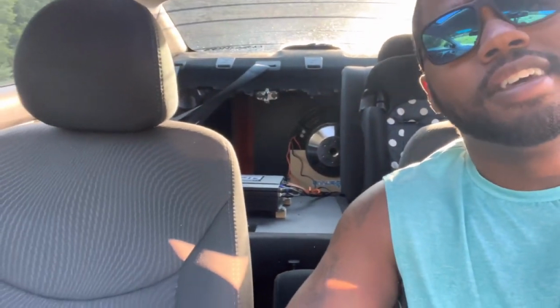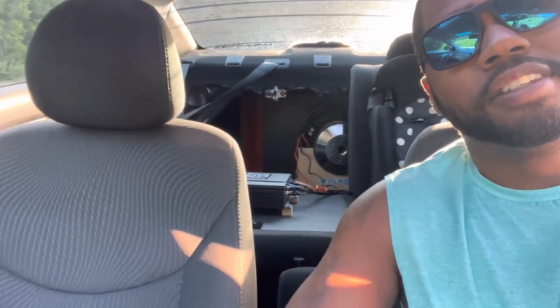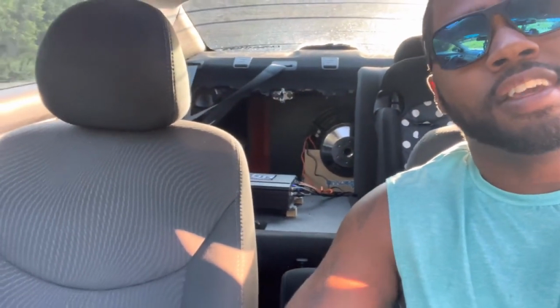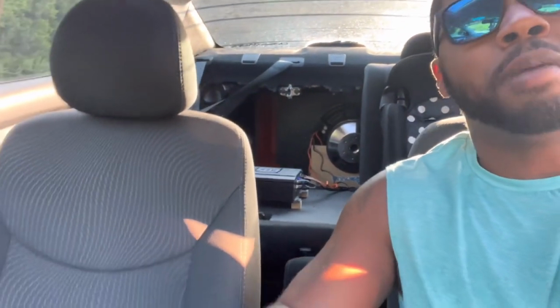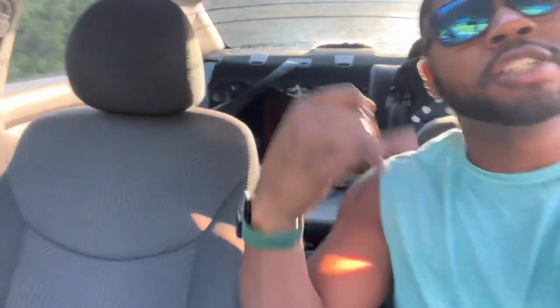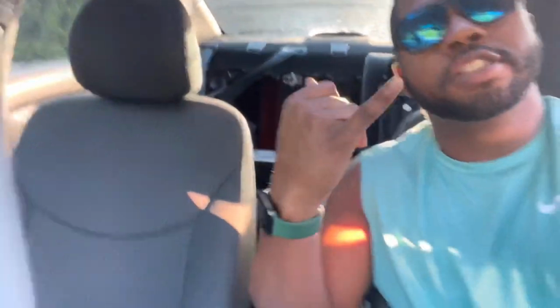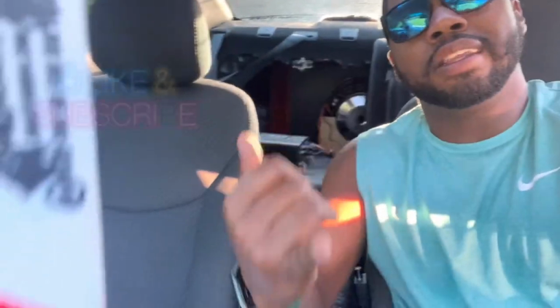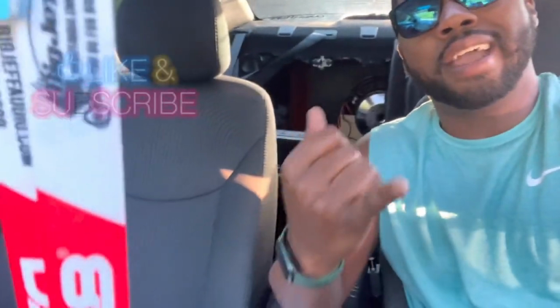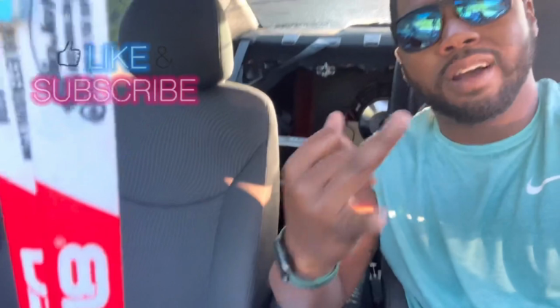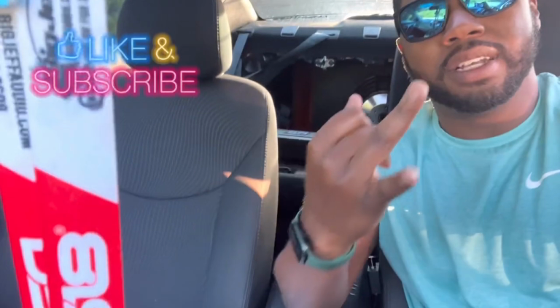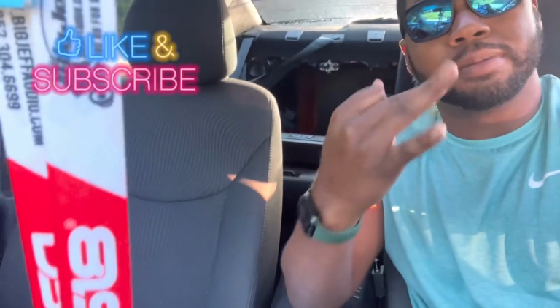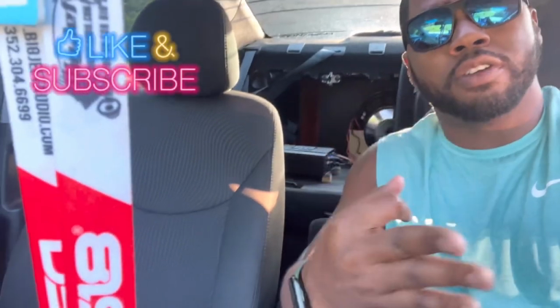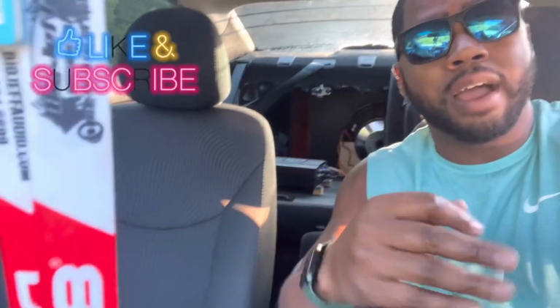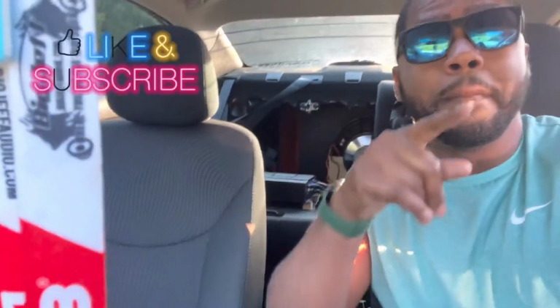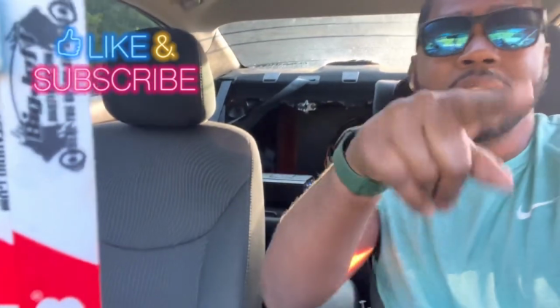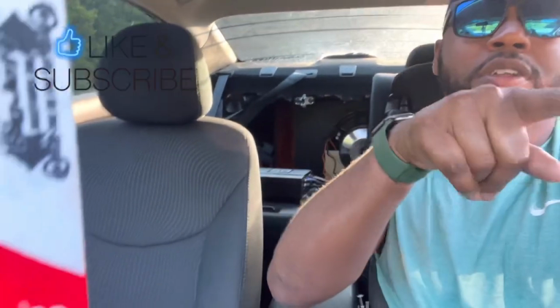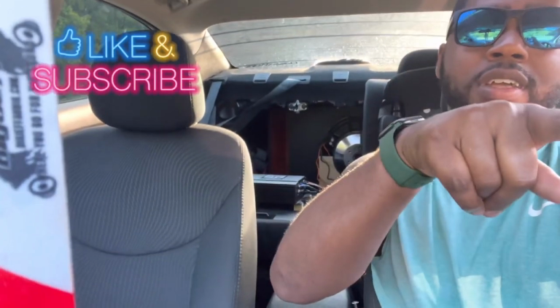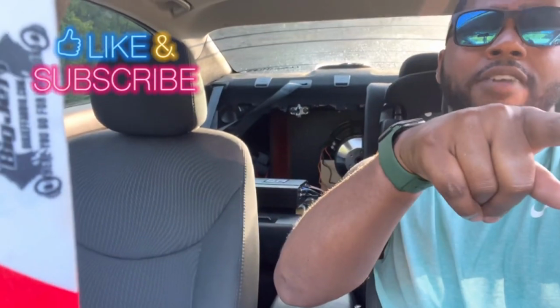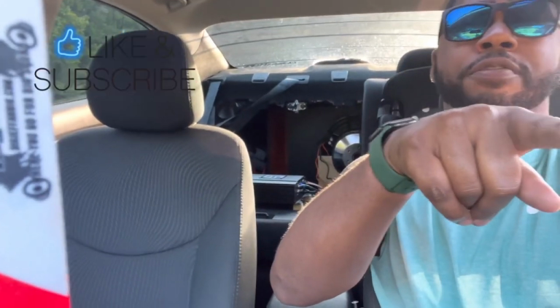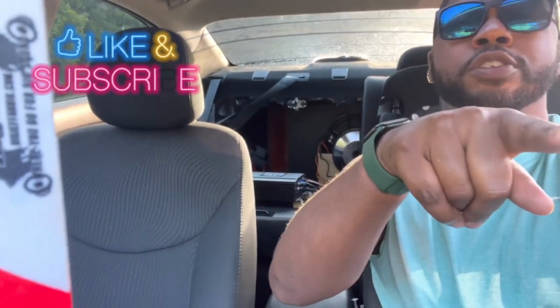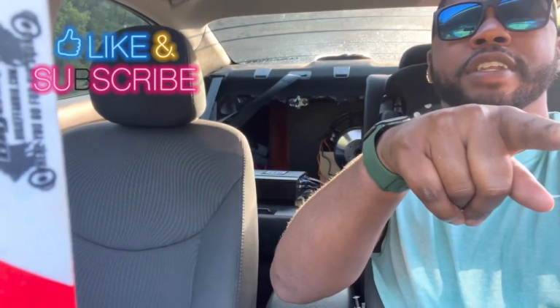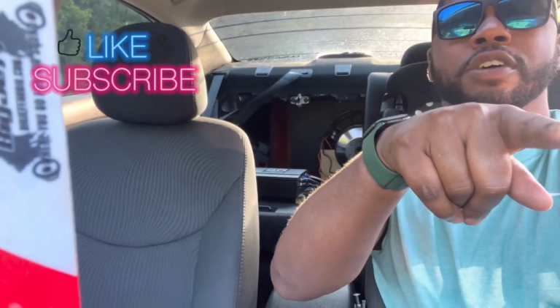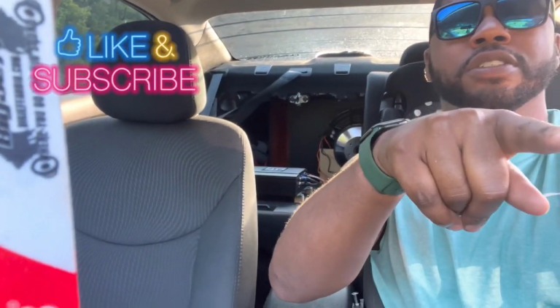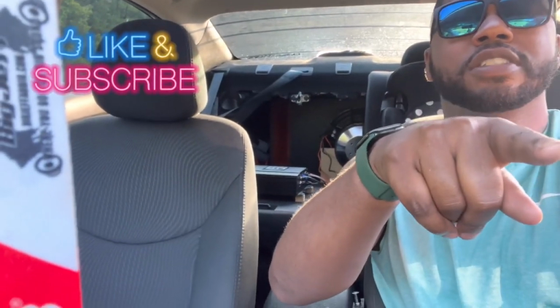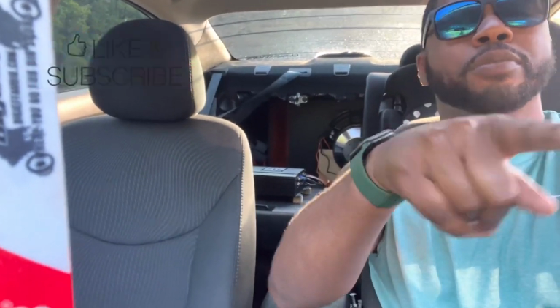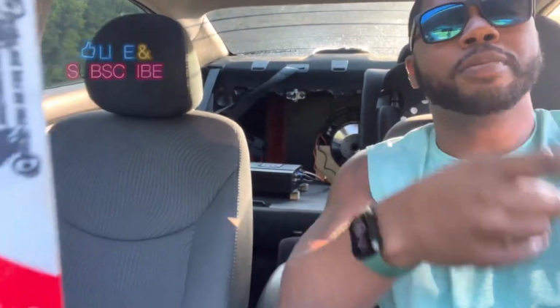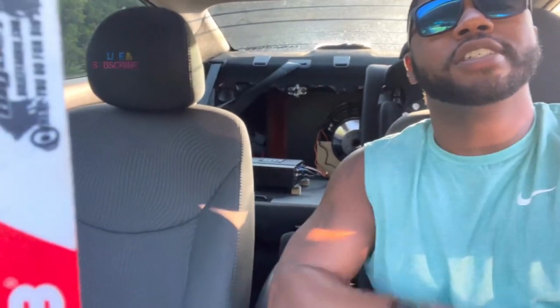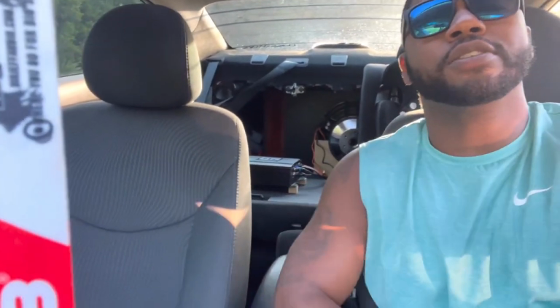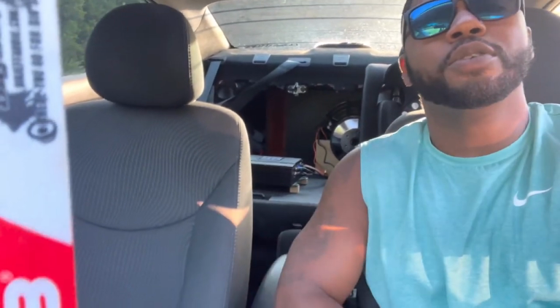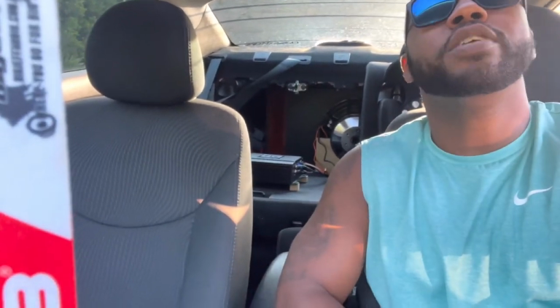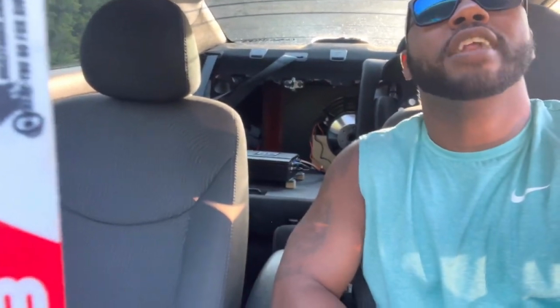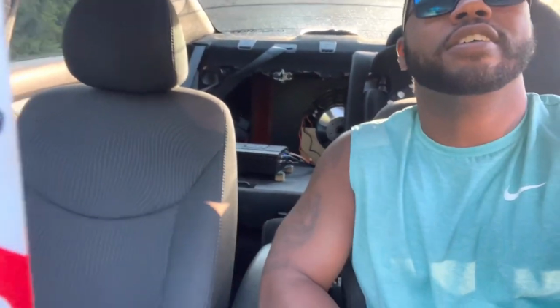Y'all make sure to like, comment, subscribe — be on the lookout for future videos. It's your boy P Shizzle, we out of here.